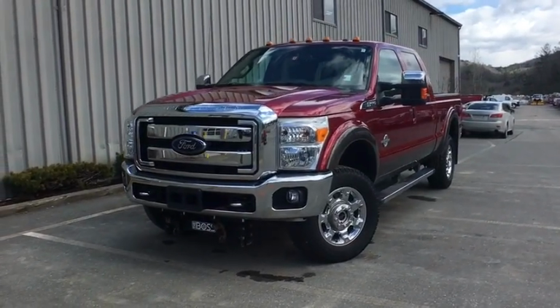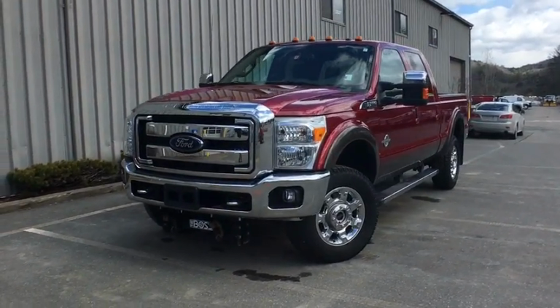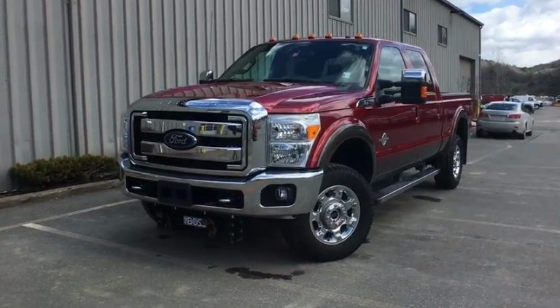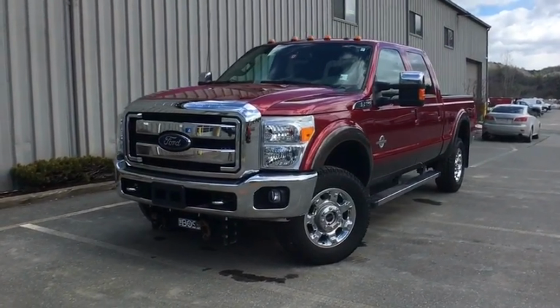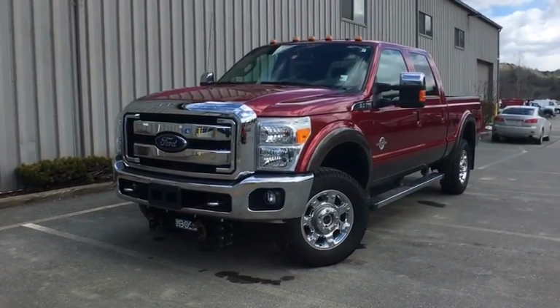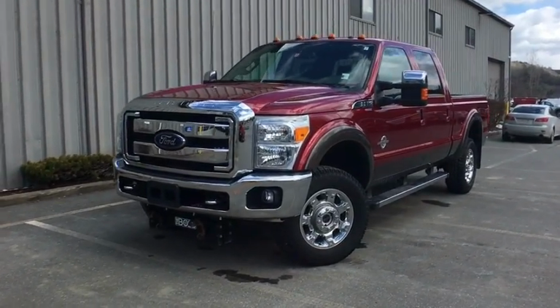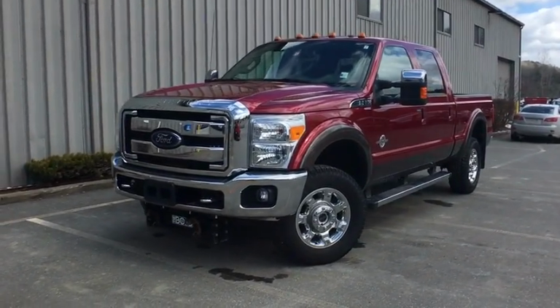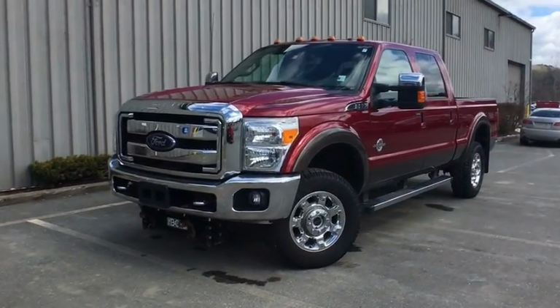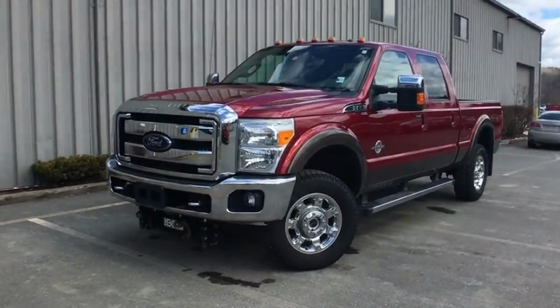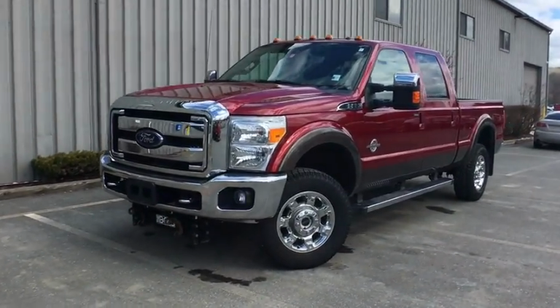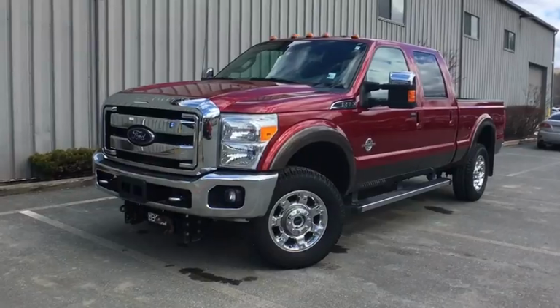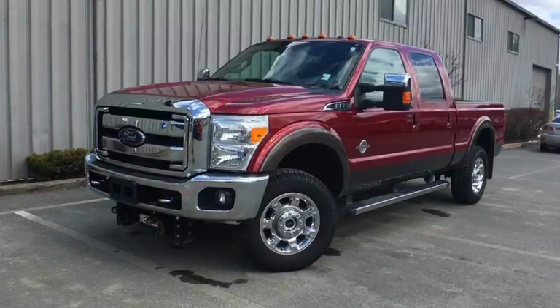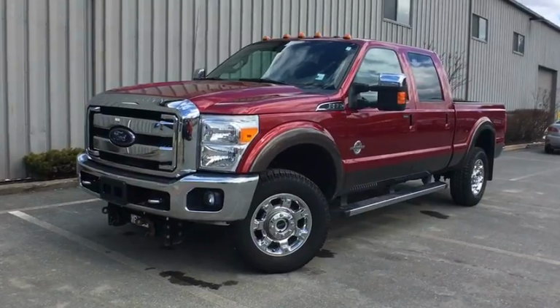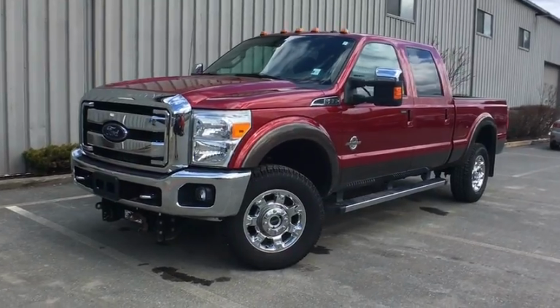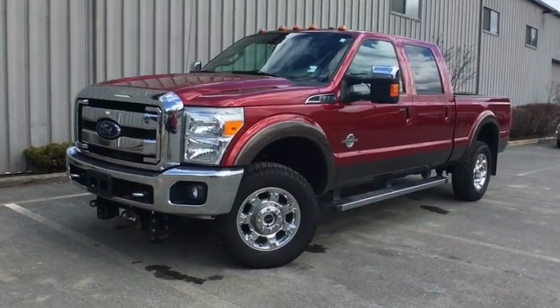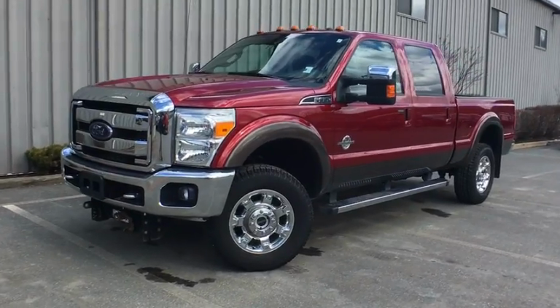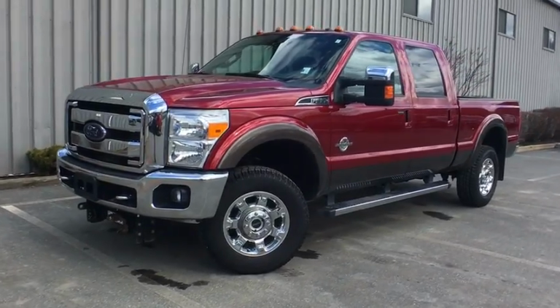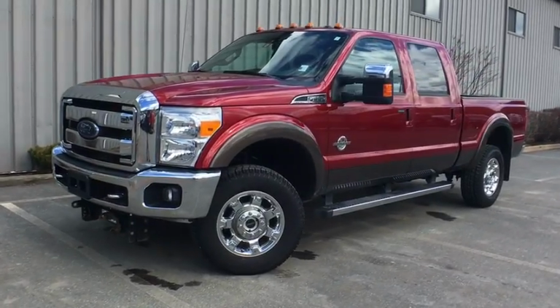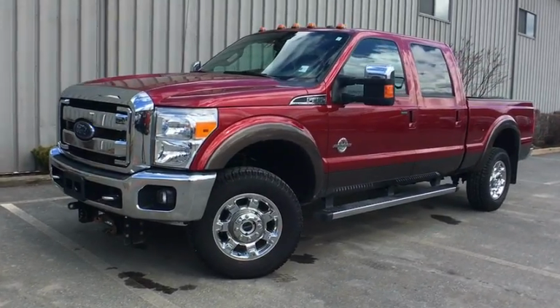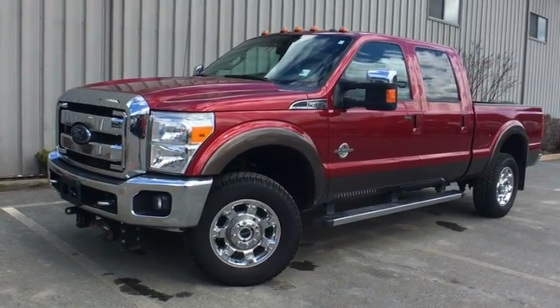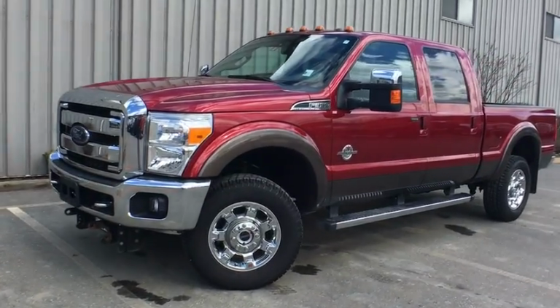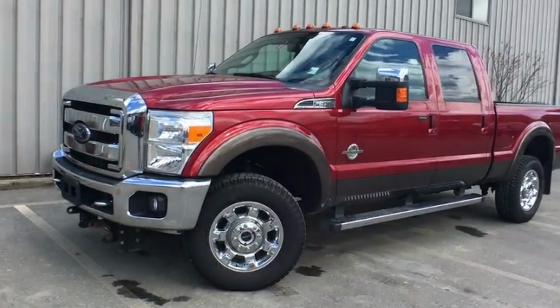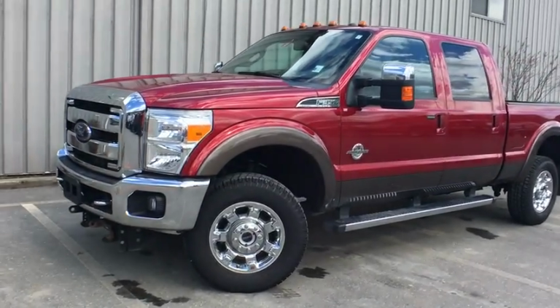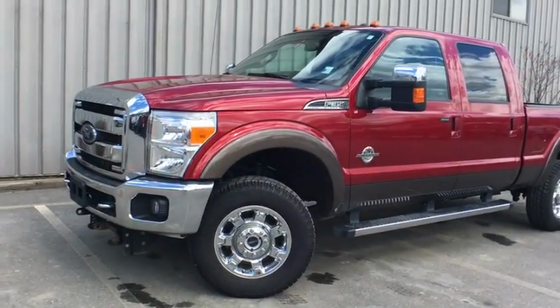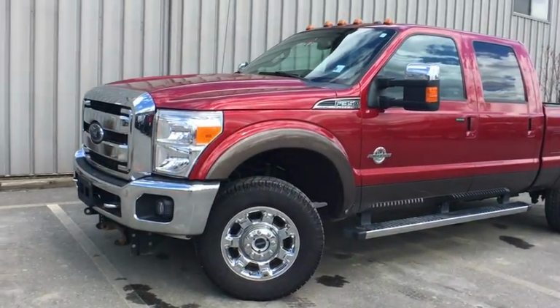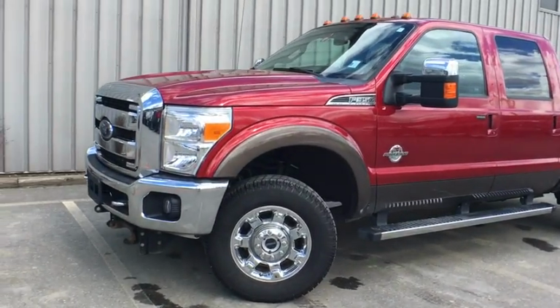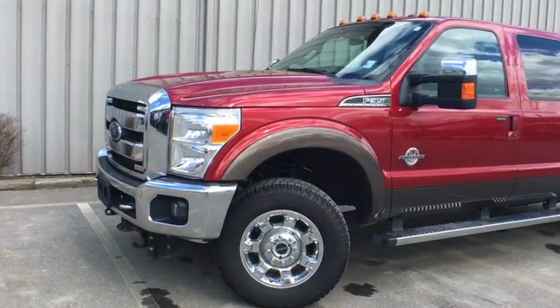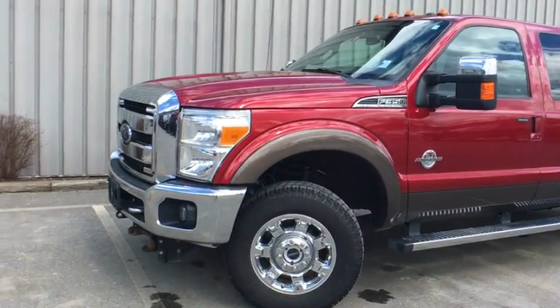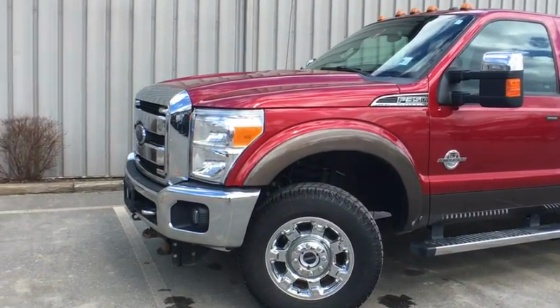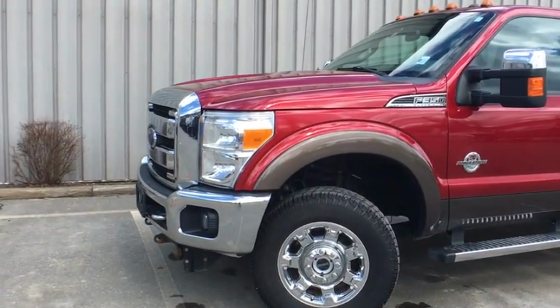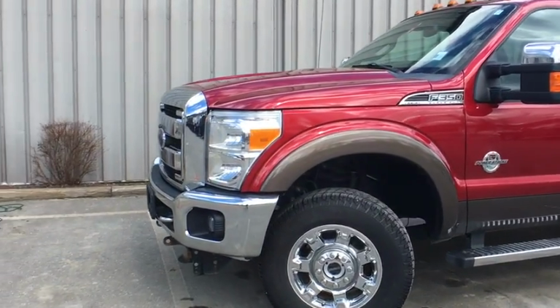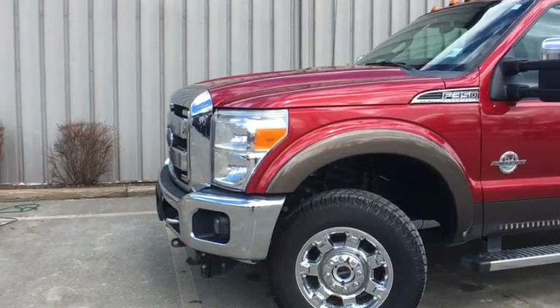Ford F-350 Super Duty. This vehicle has less than 35,000 miles.